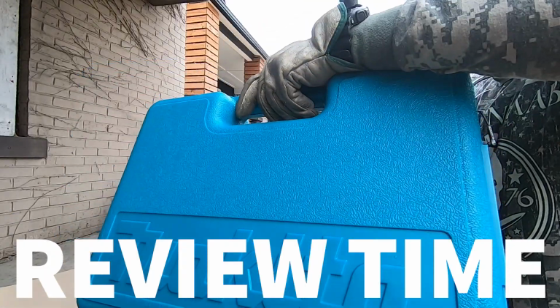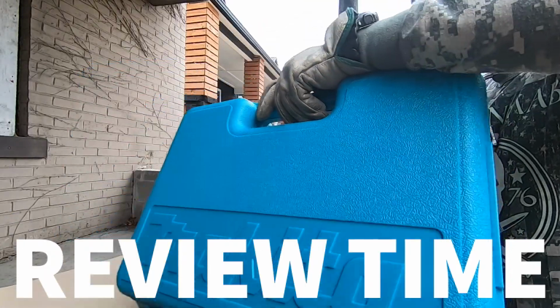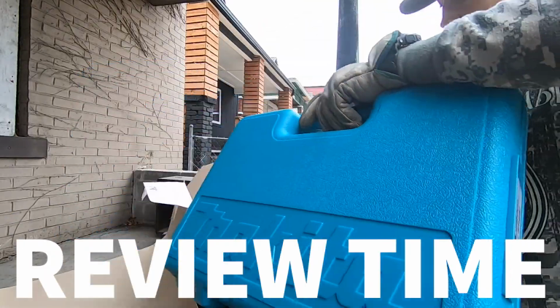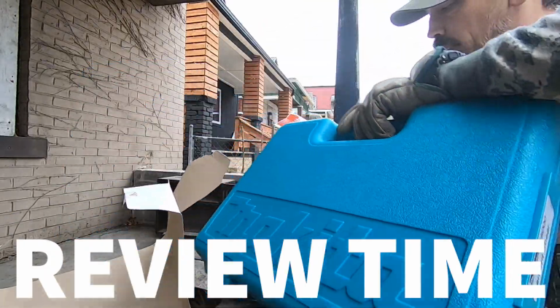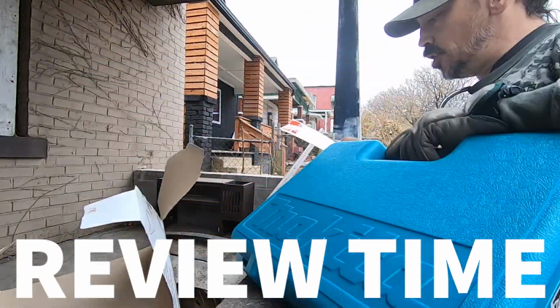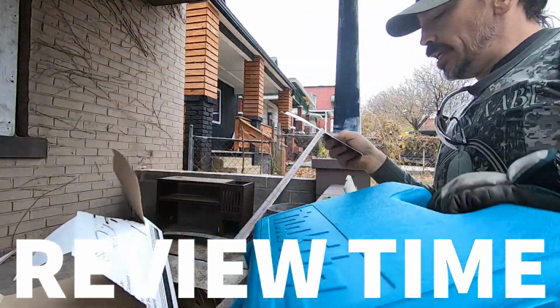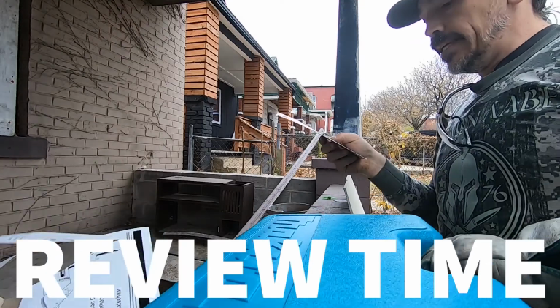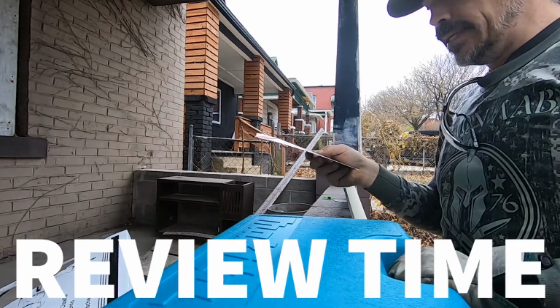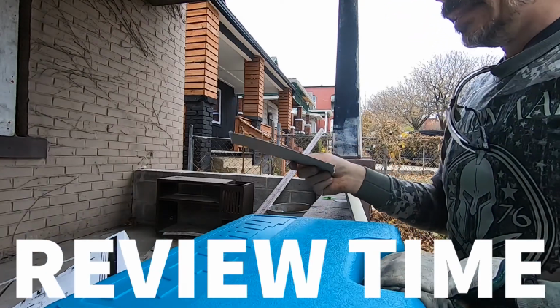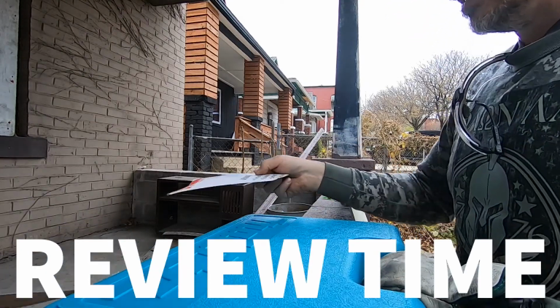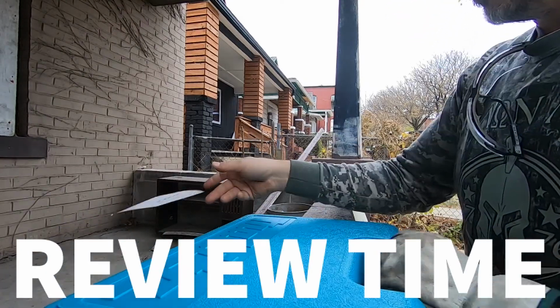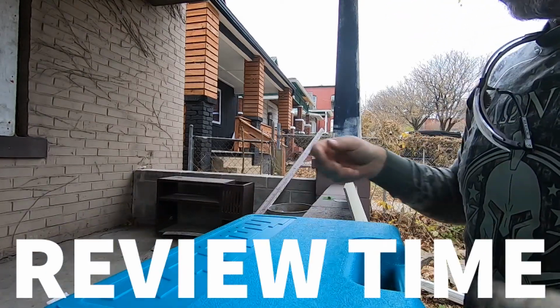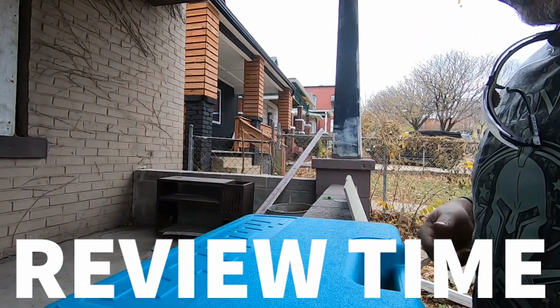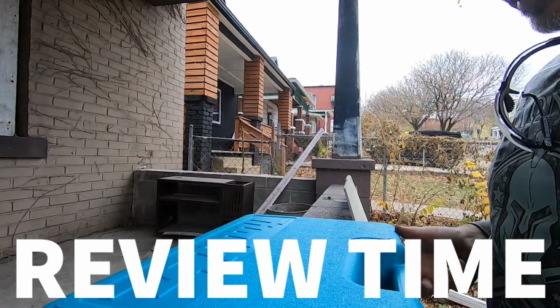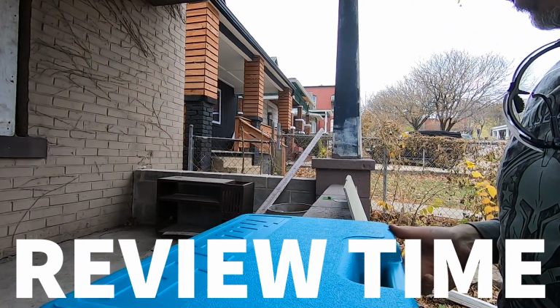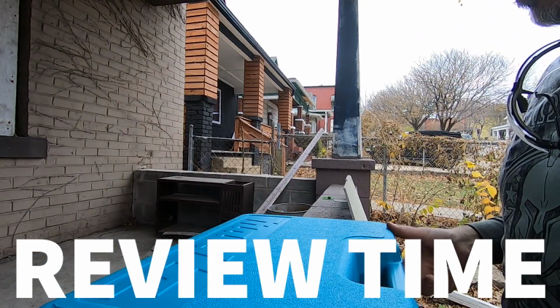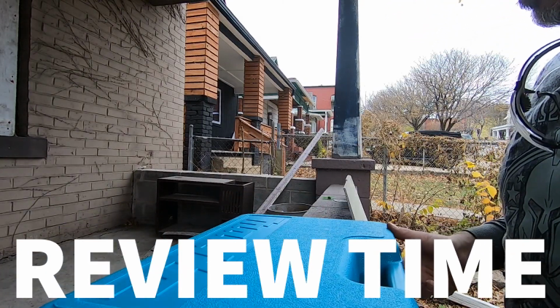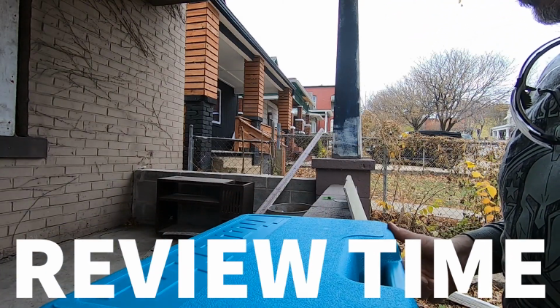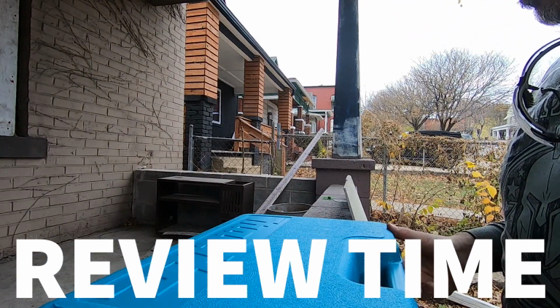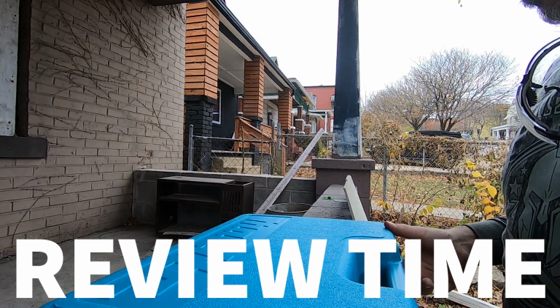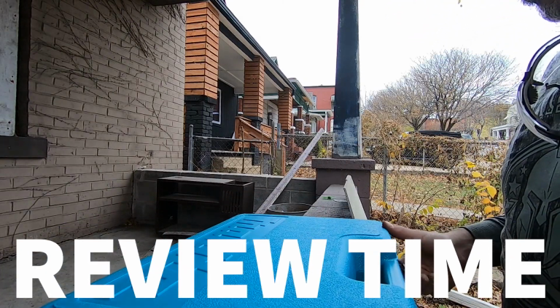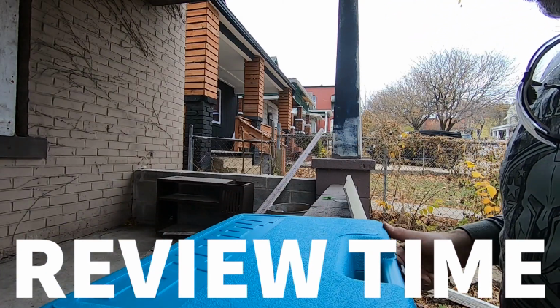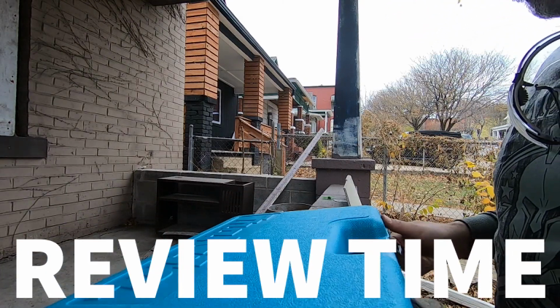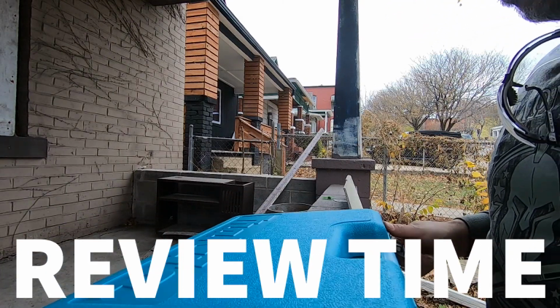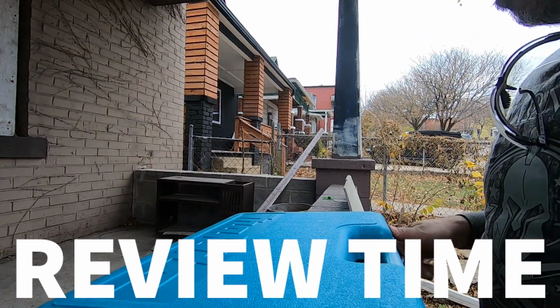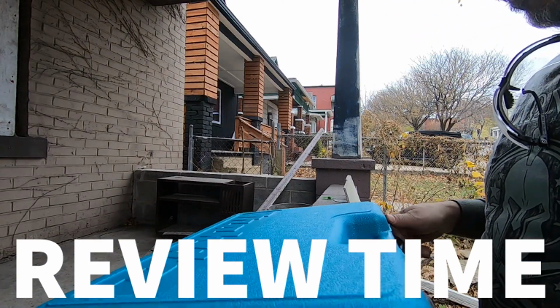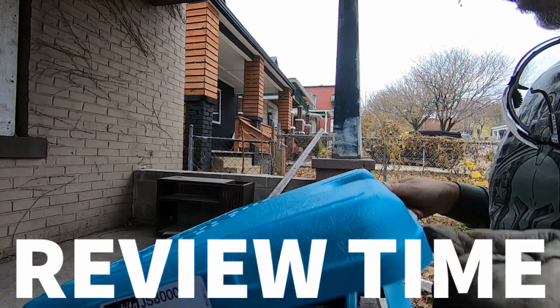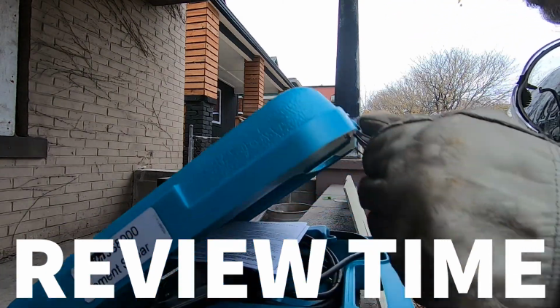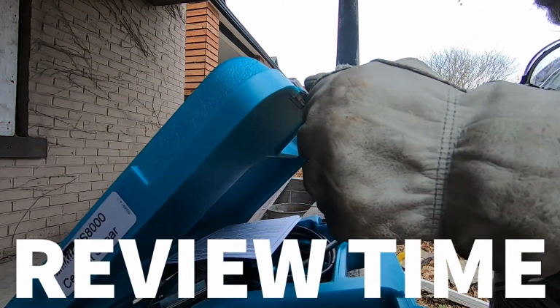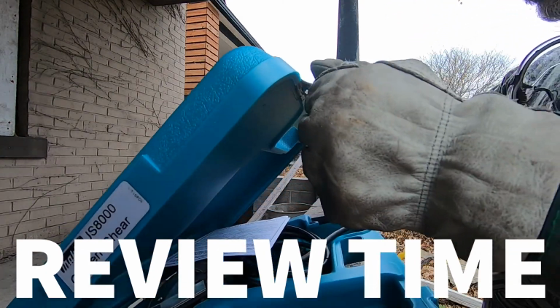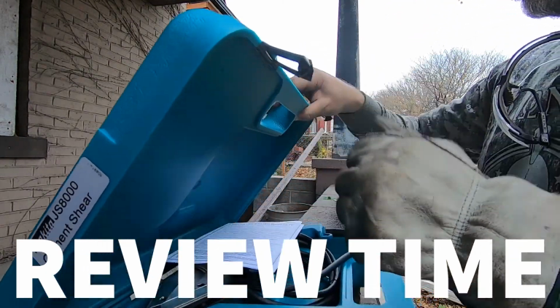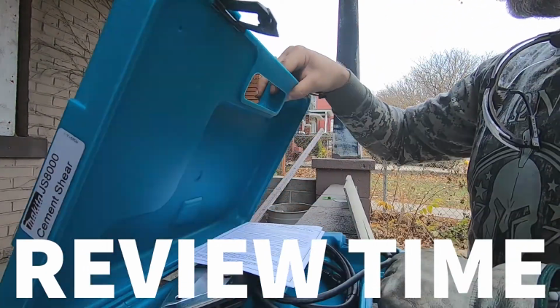So this is the JS8000. It was like $240 bucks.